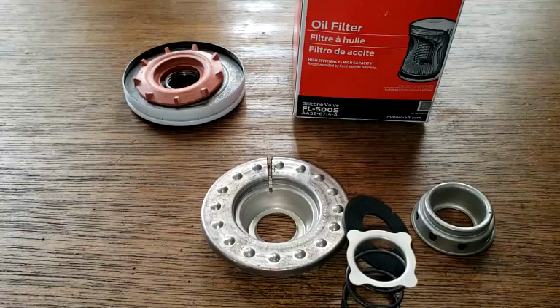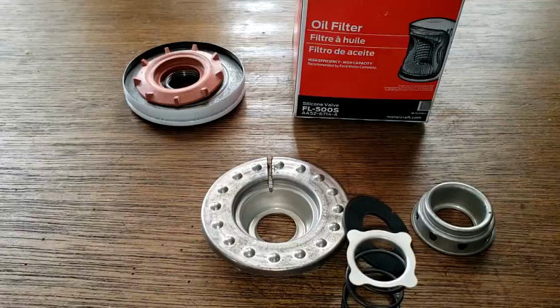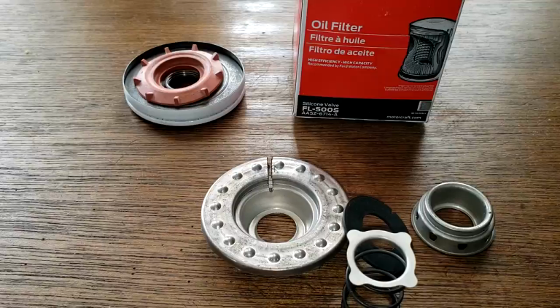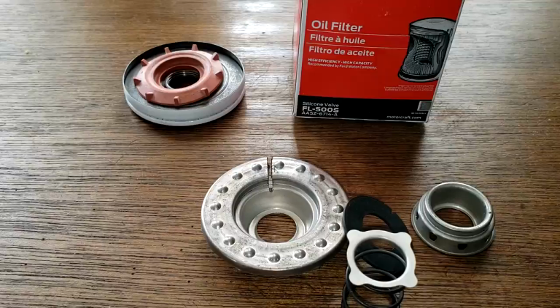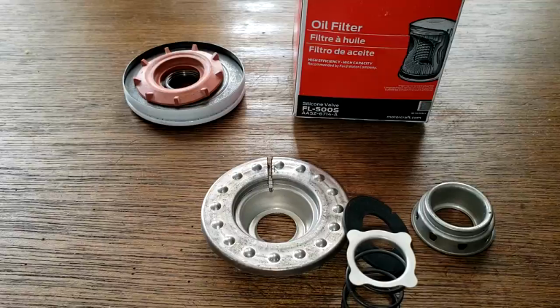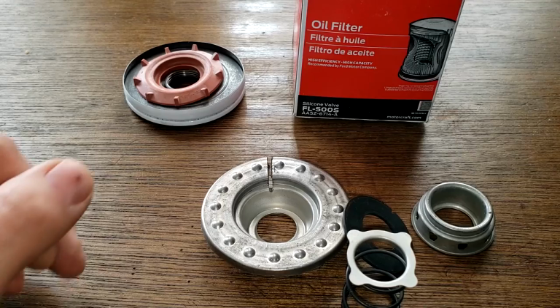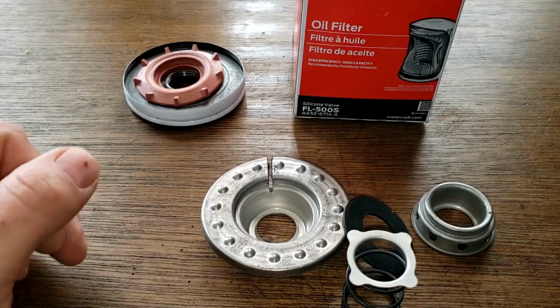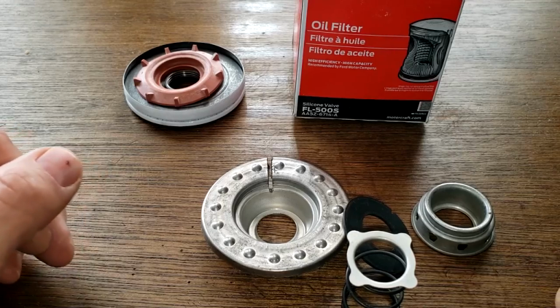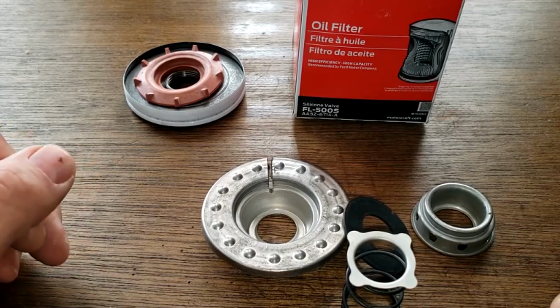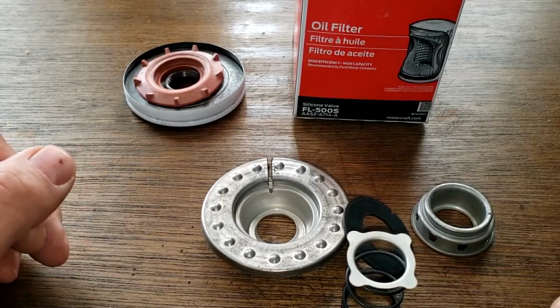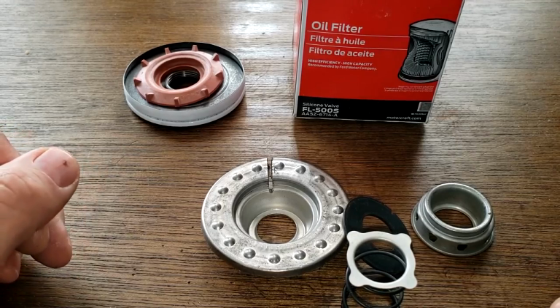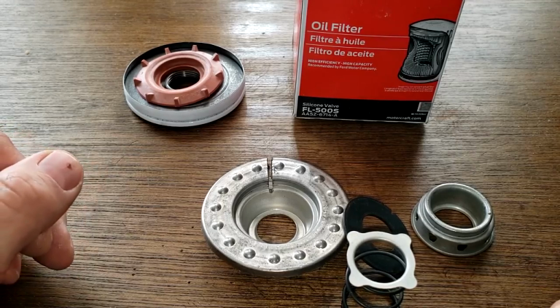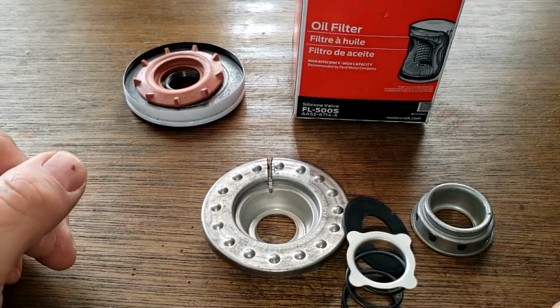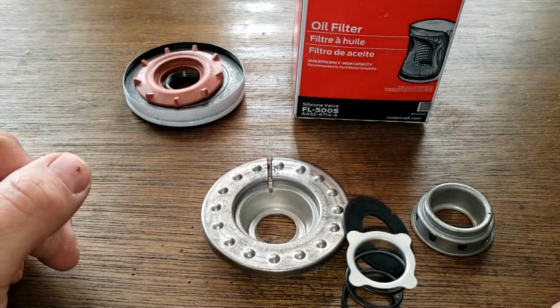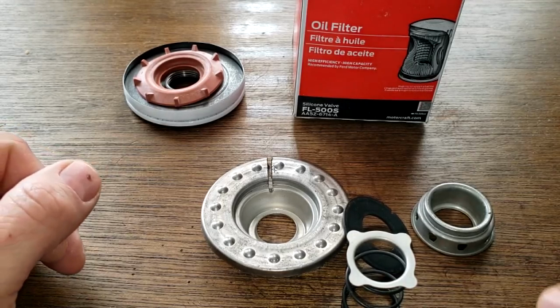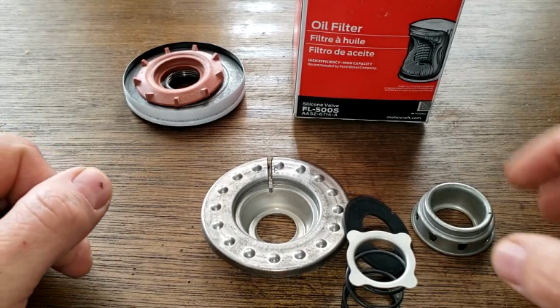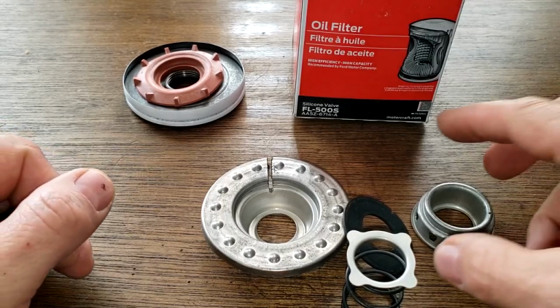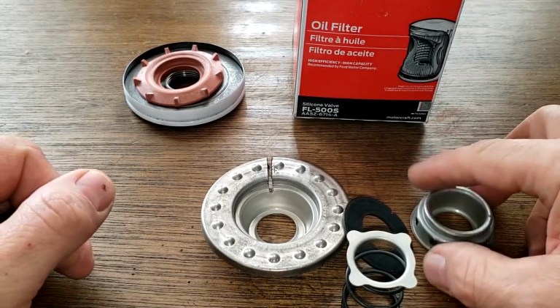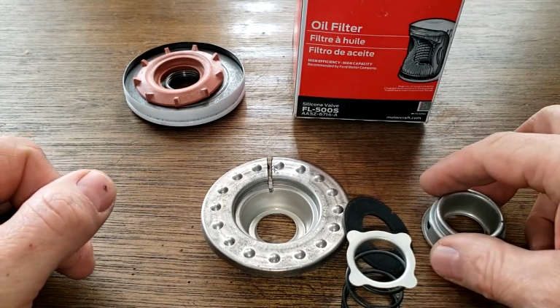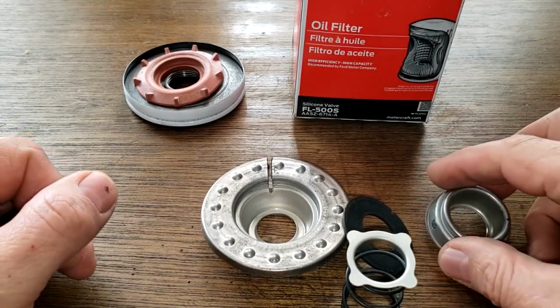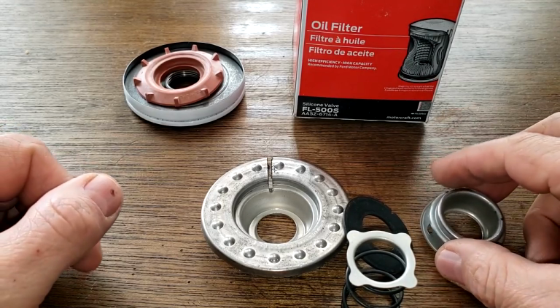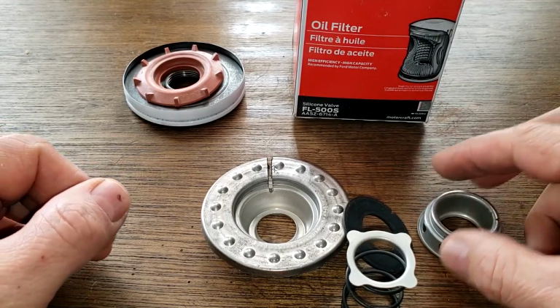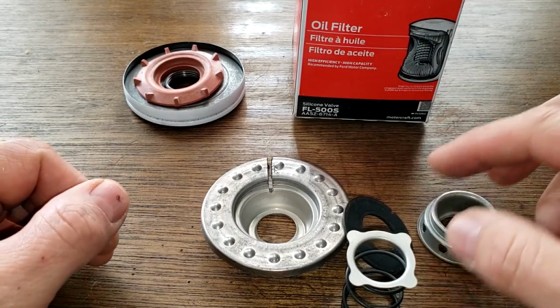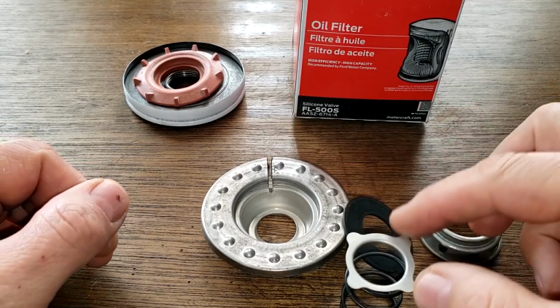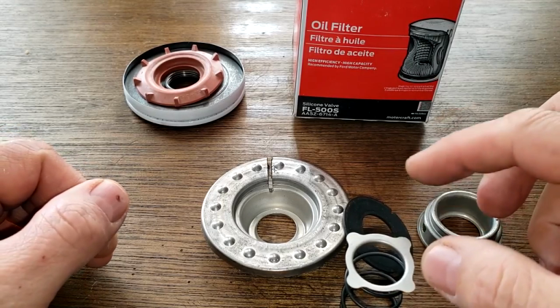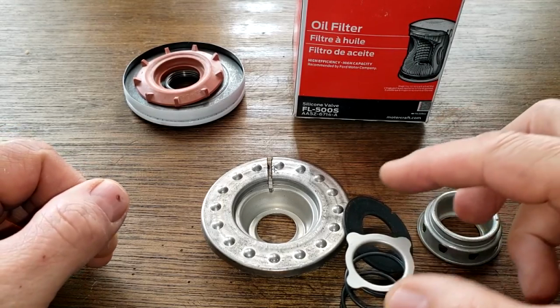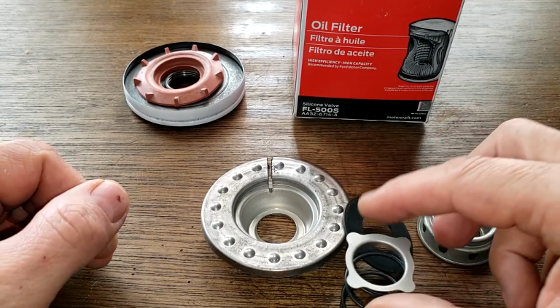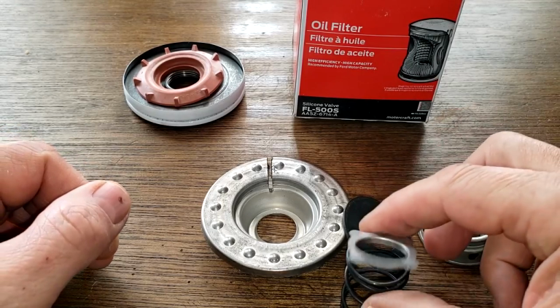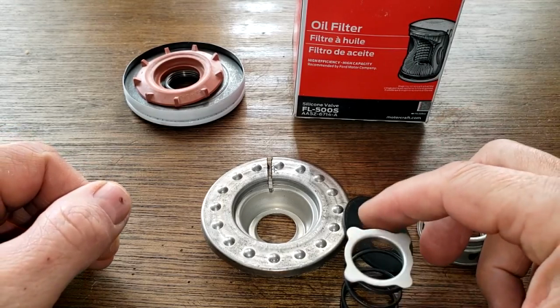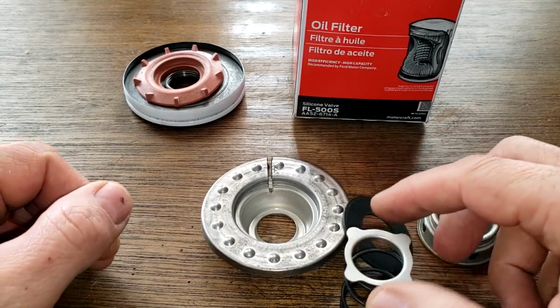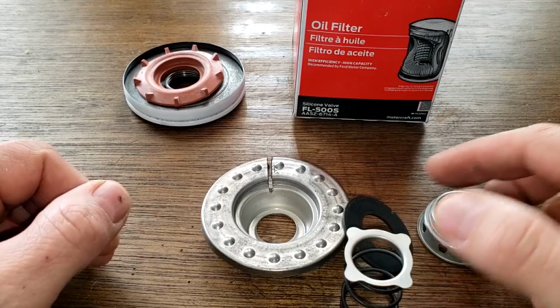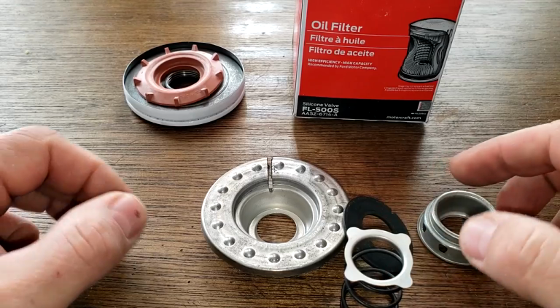As you might have noticed when I was cutting this open in the garage, this piece just went flying.